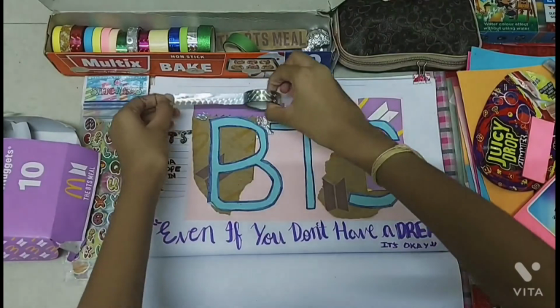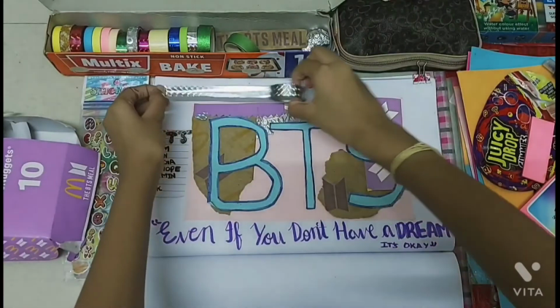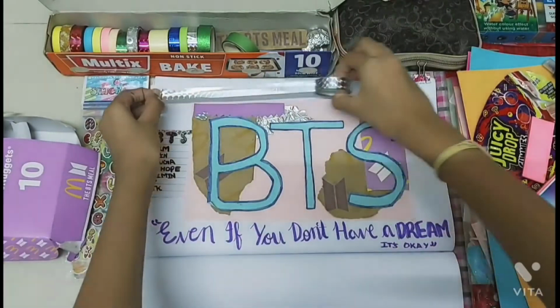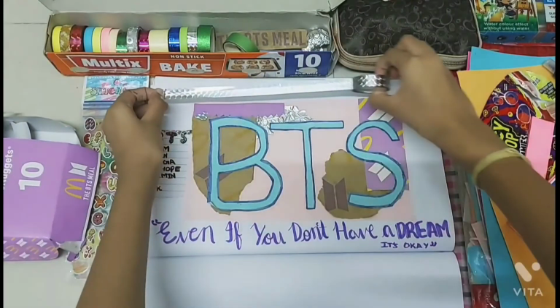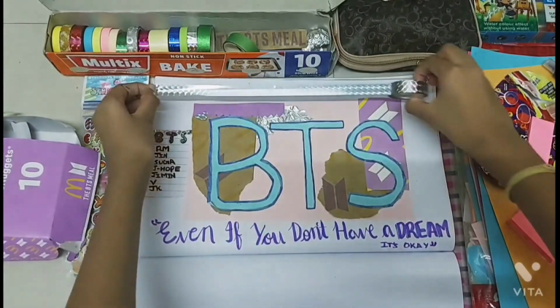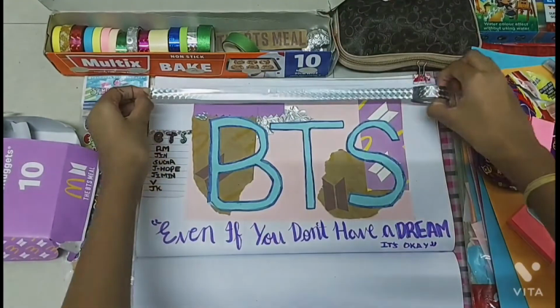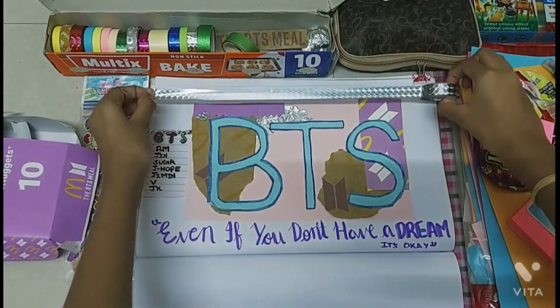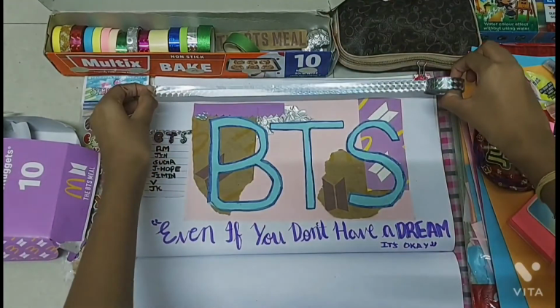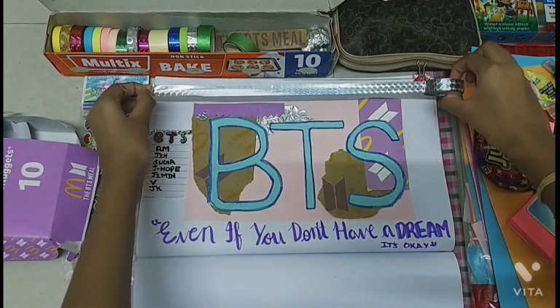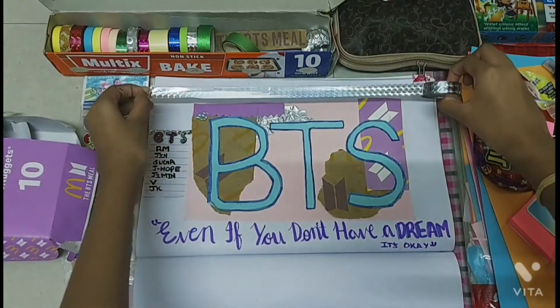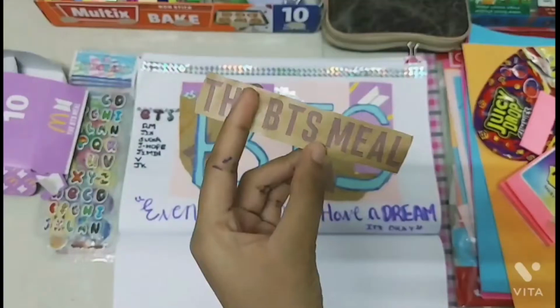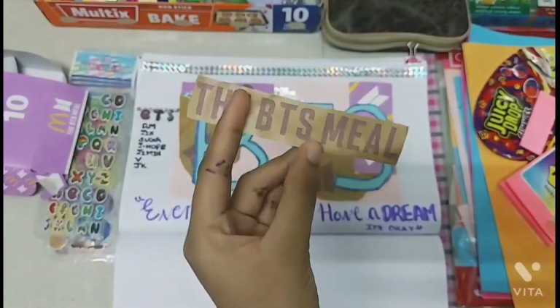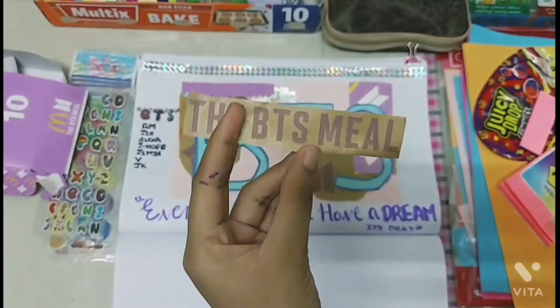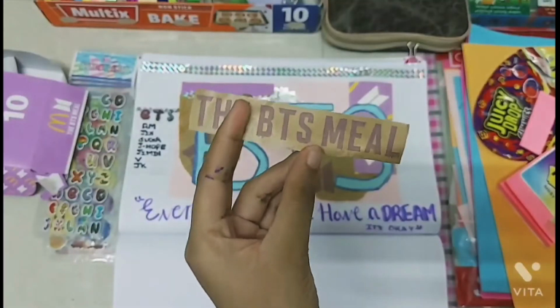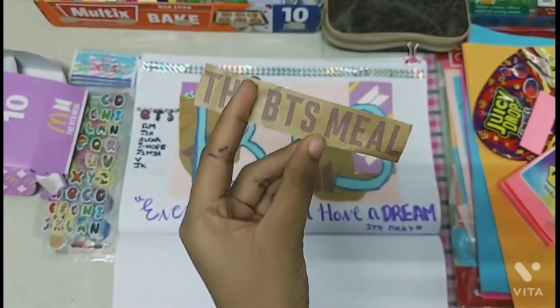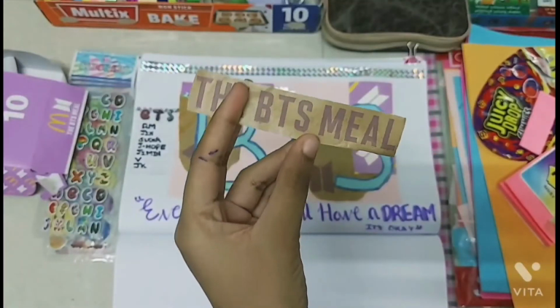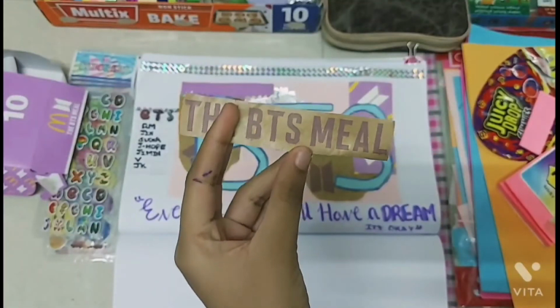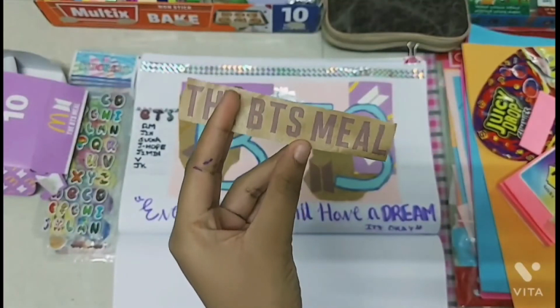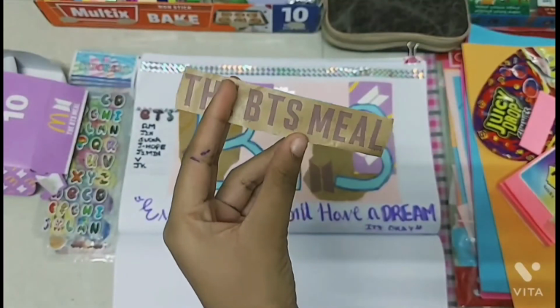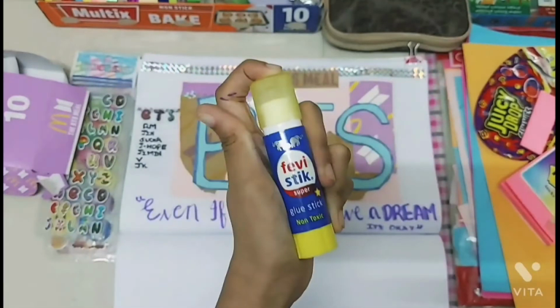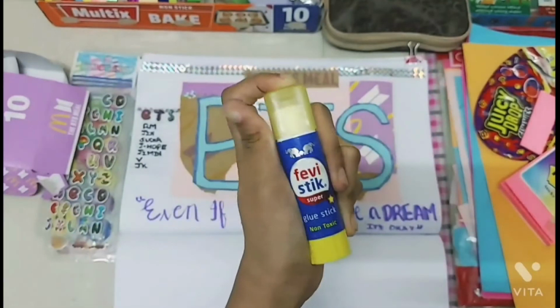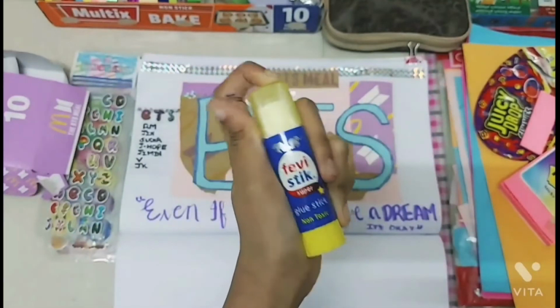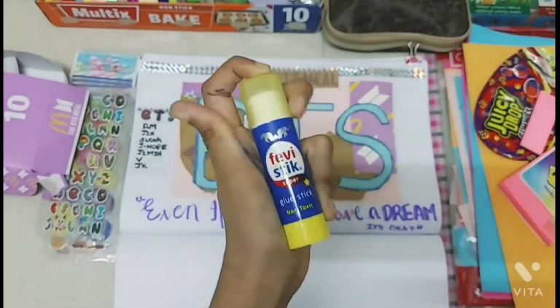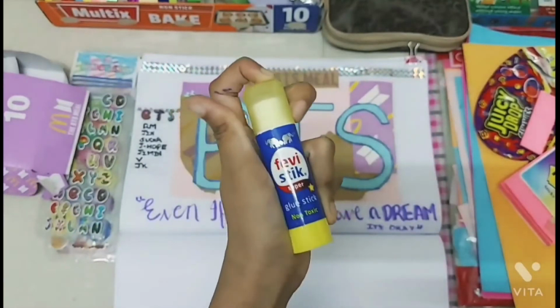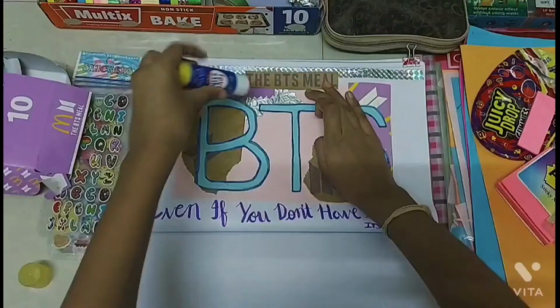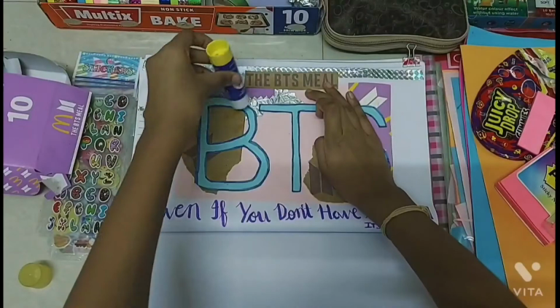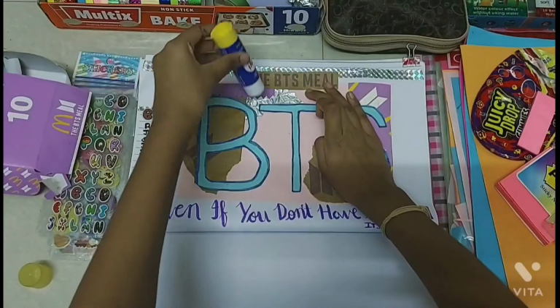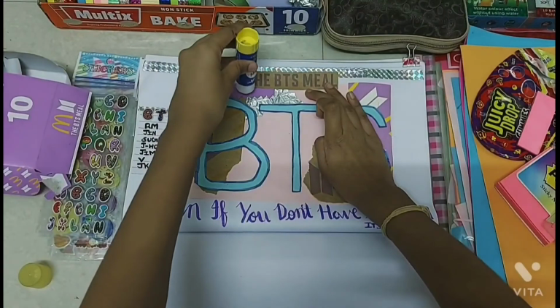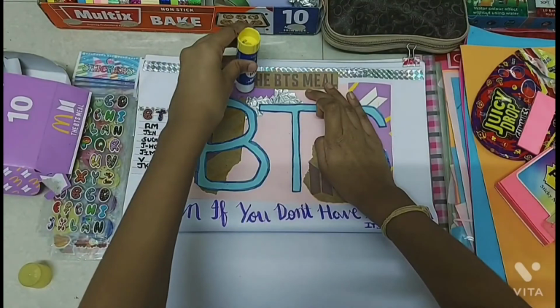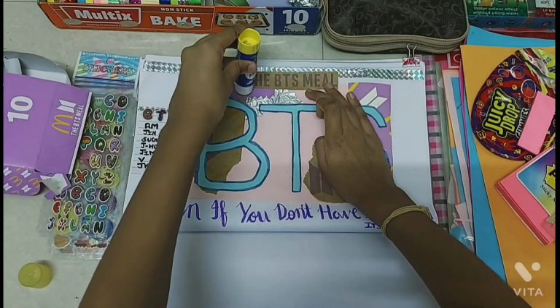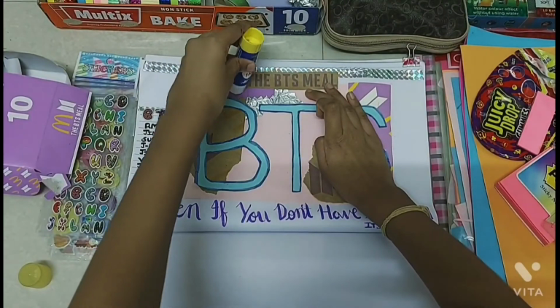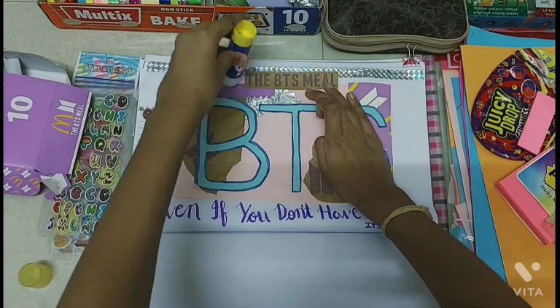Take some silver tape and stick it at the top of the page. Now I'm taking the BTS meal sticker and sticking it on top of the silver tape.